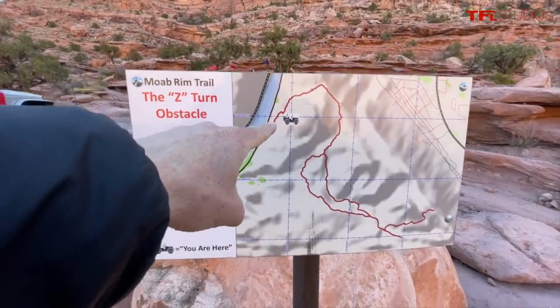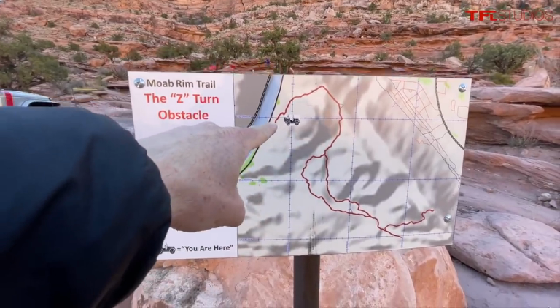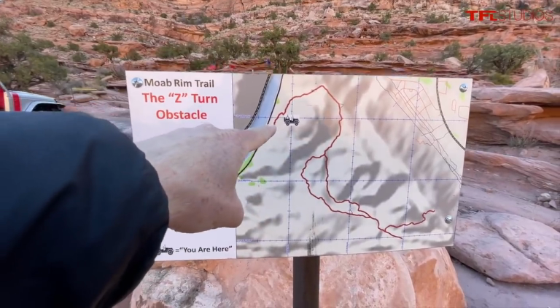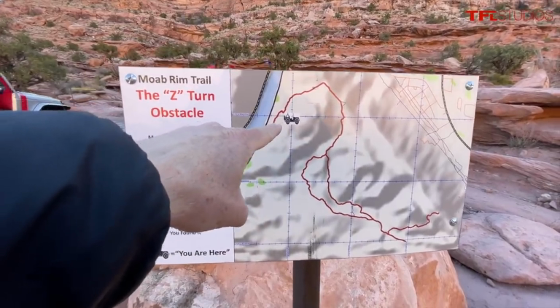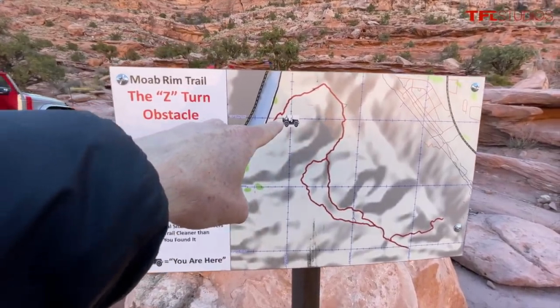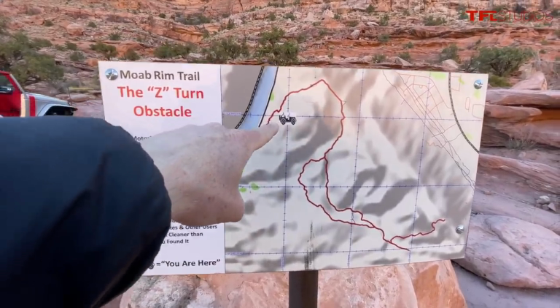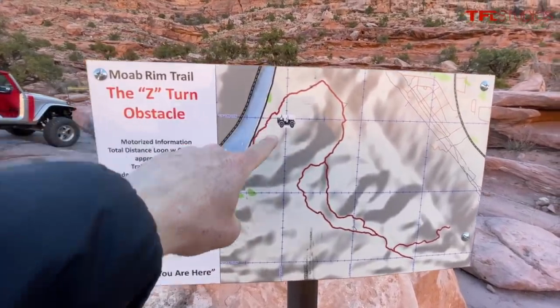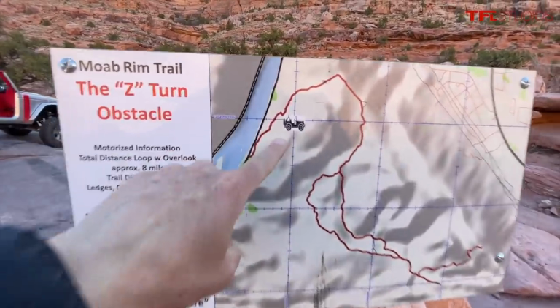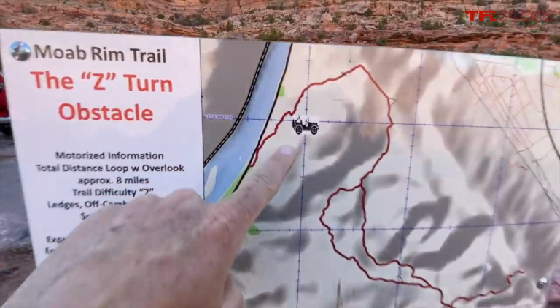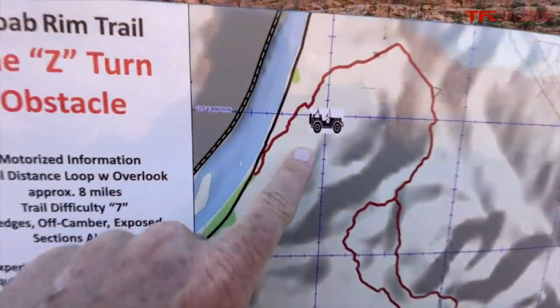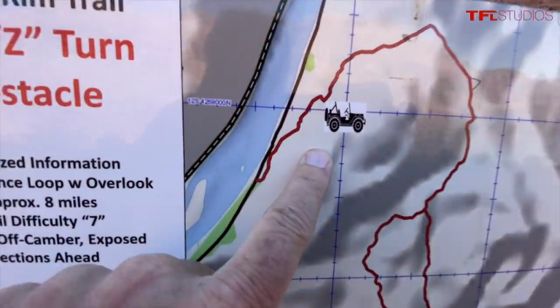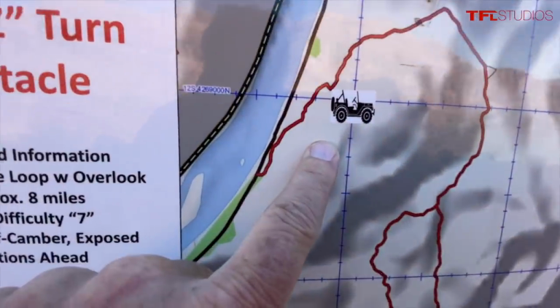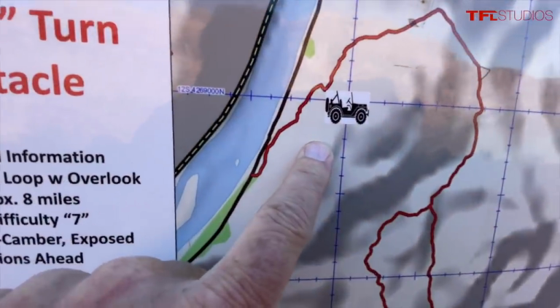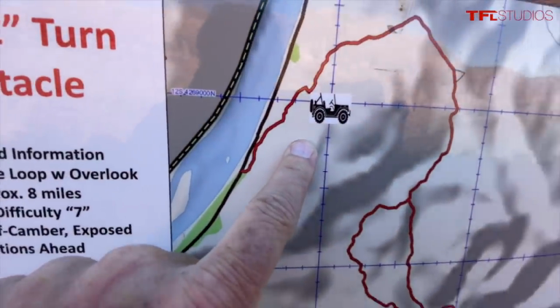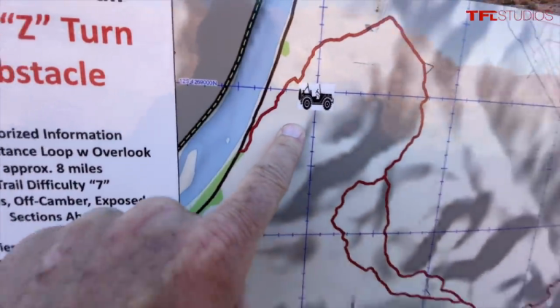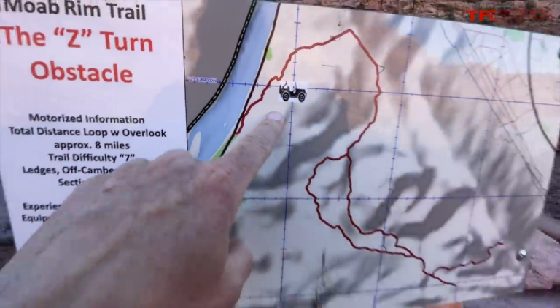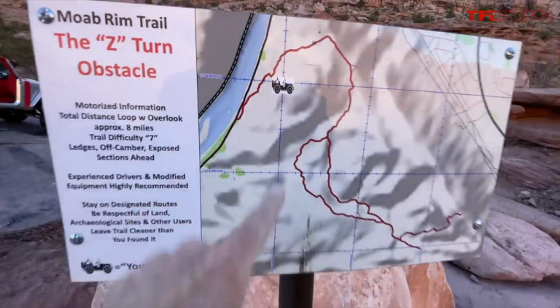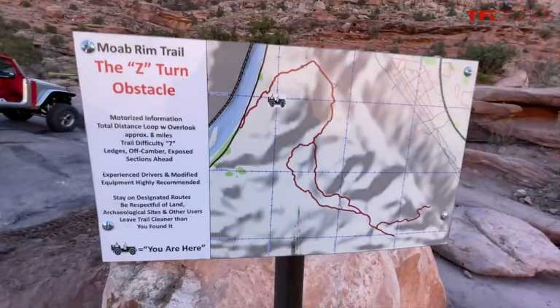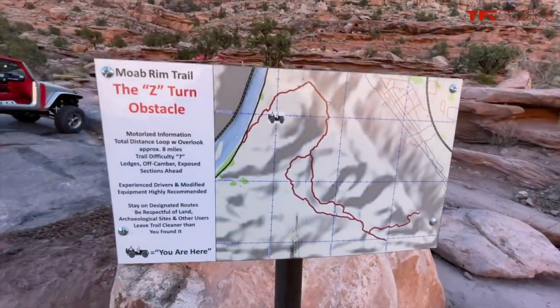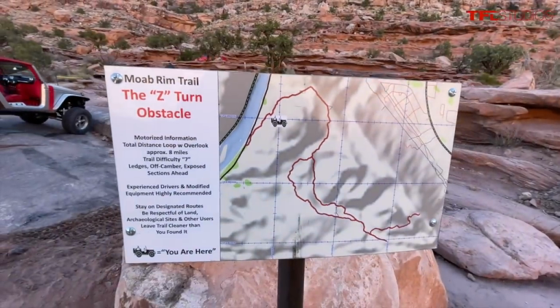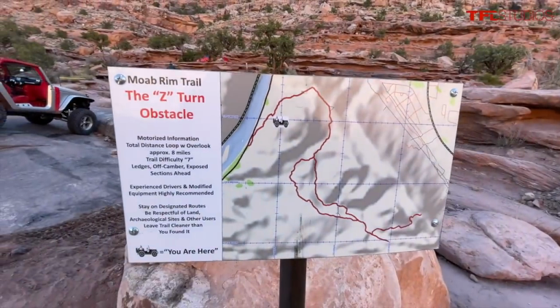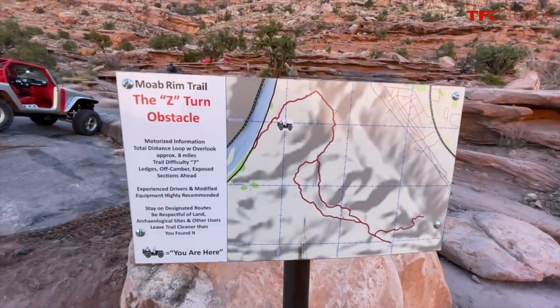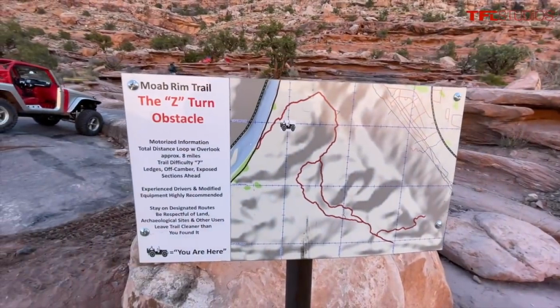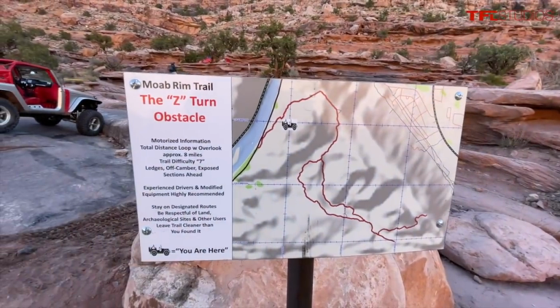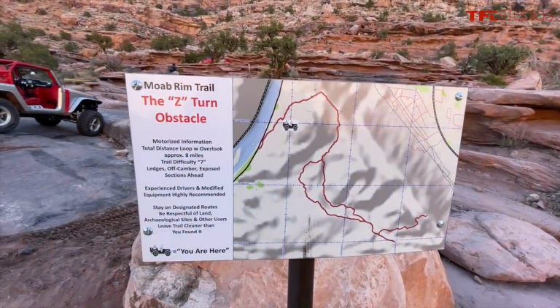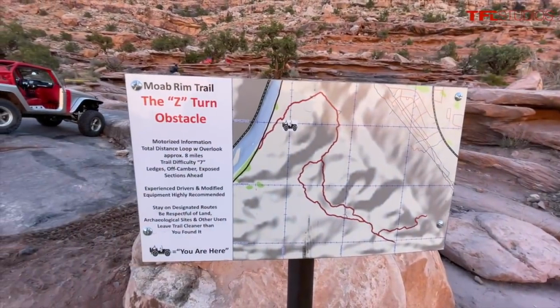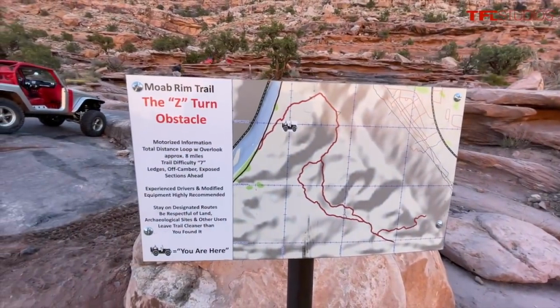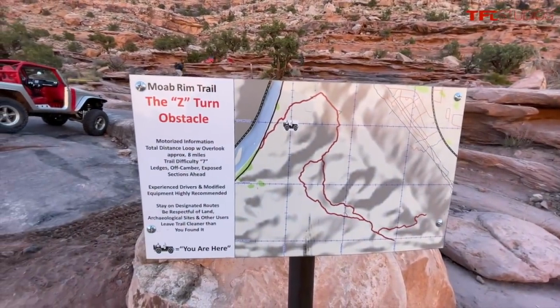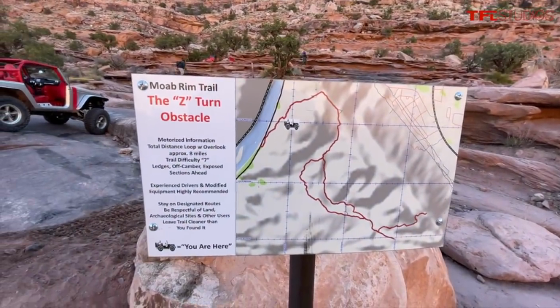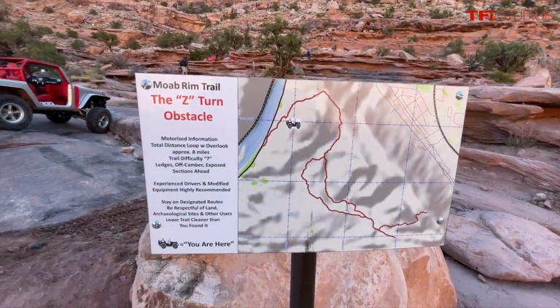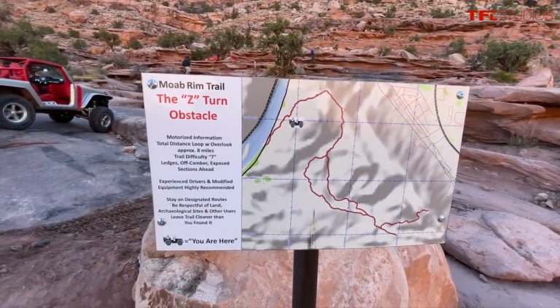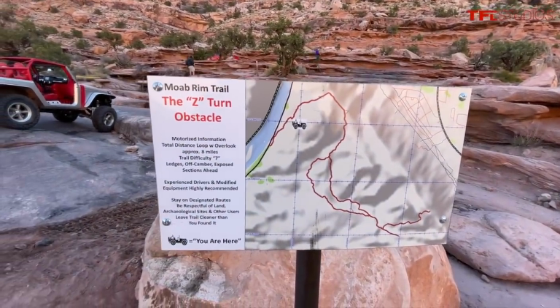We are here. And look, even a little tiny Jeep. Take that, you FJ guys — just kidding.